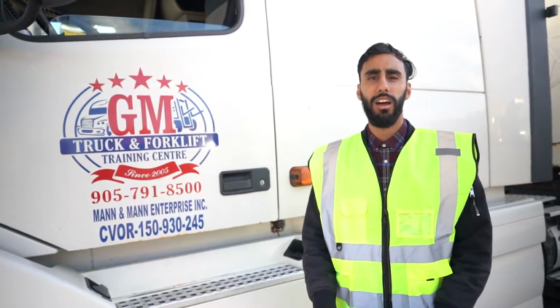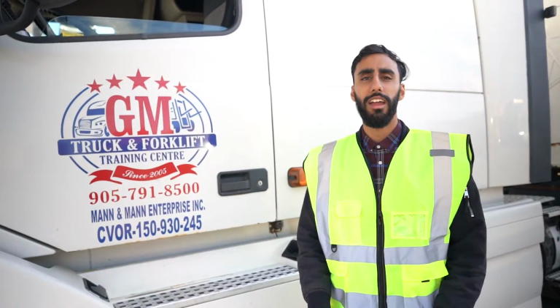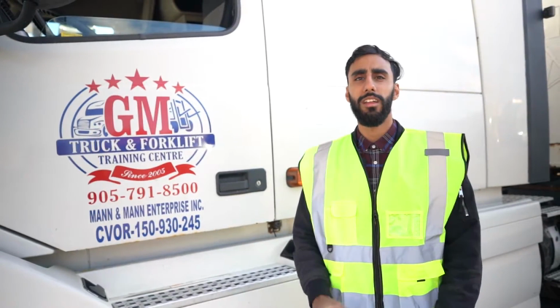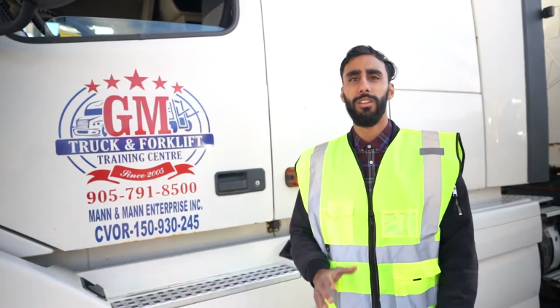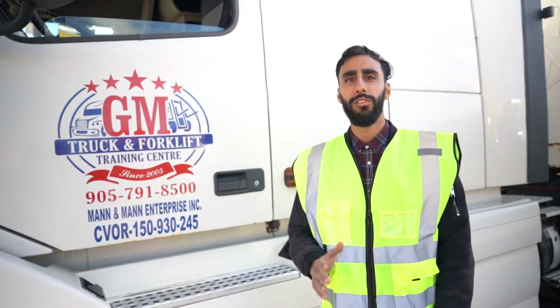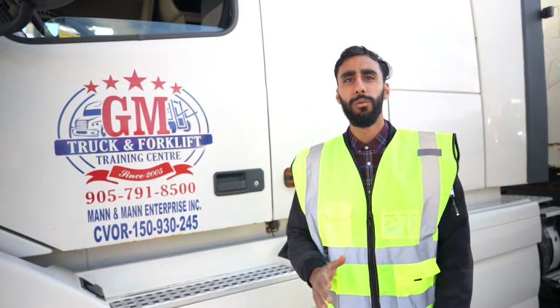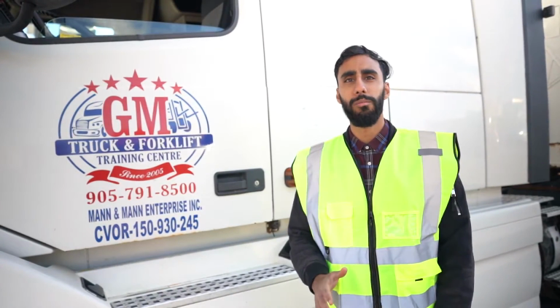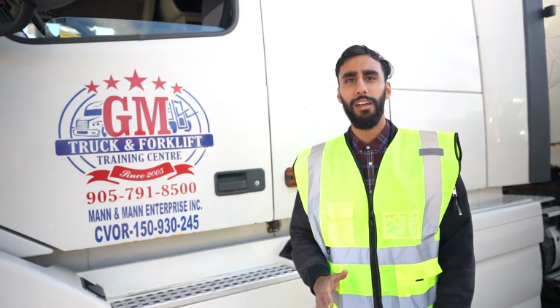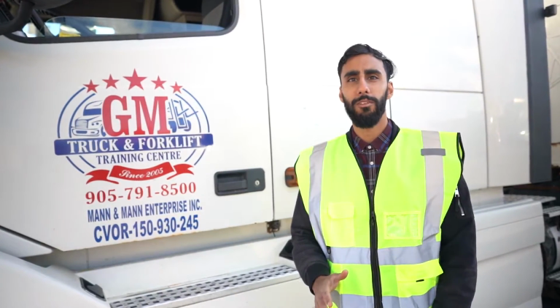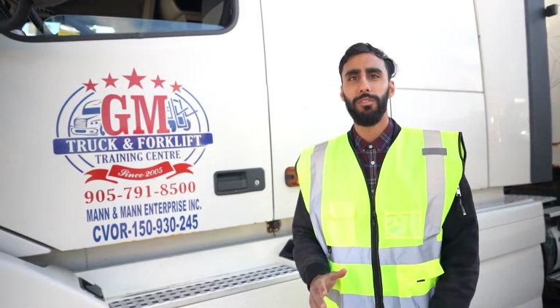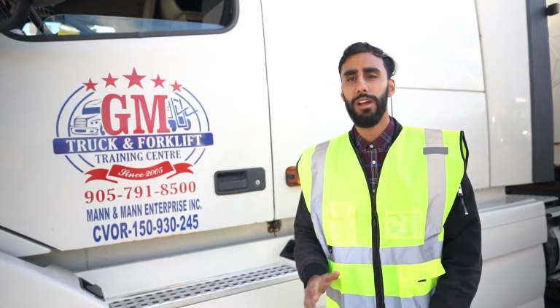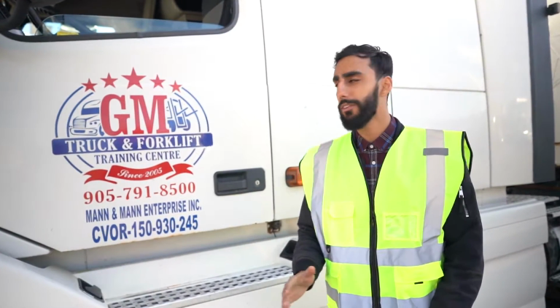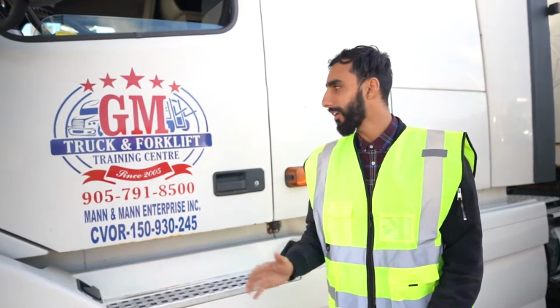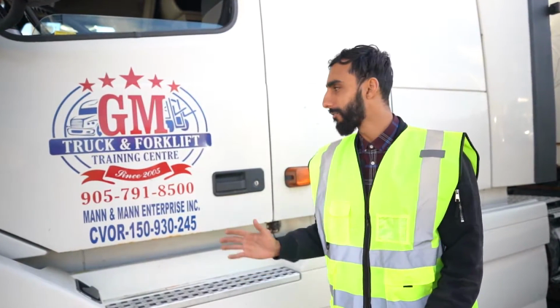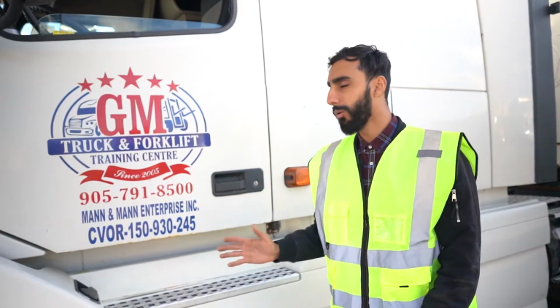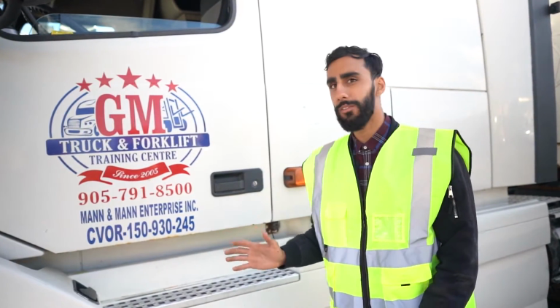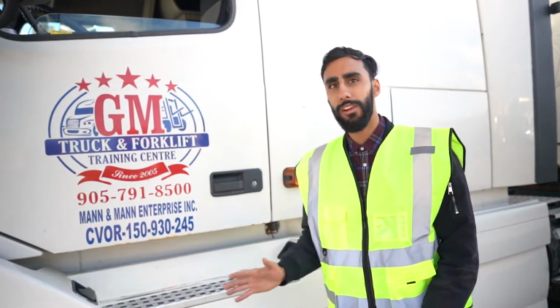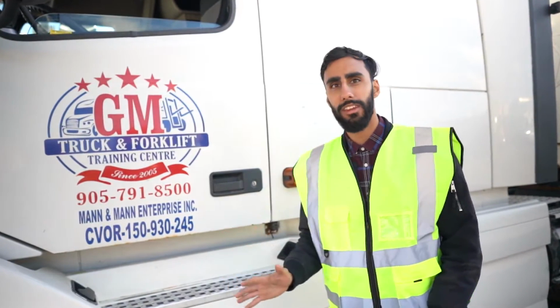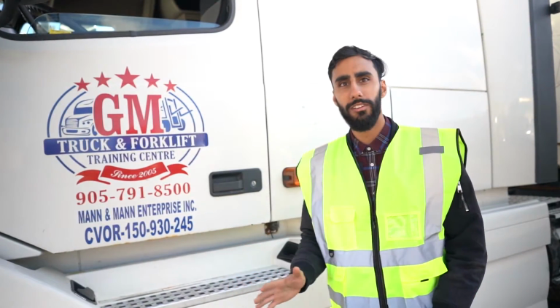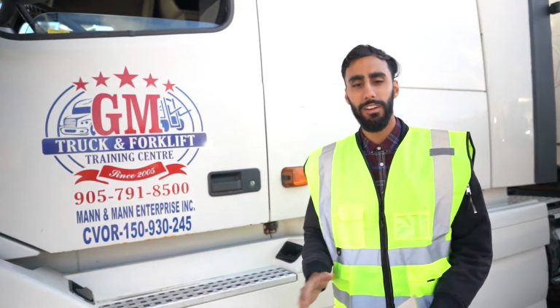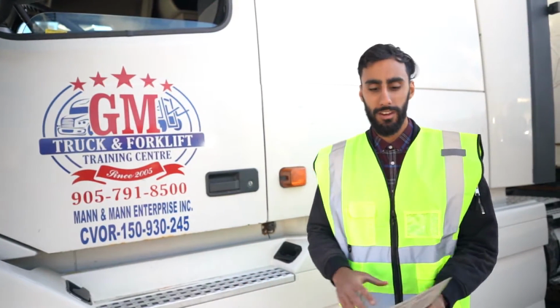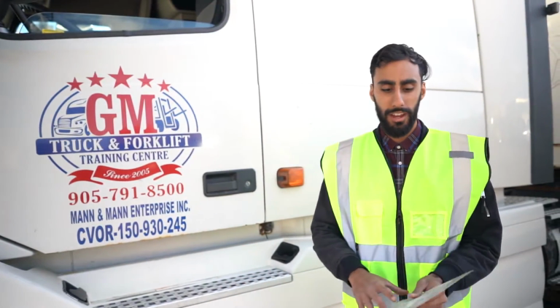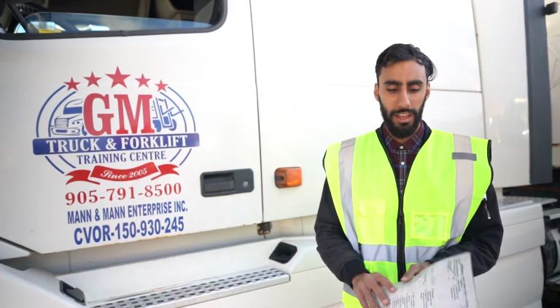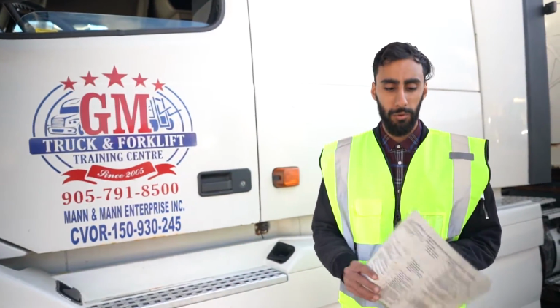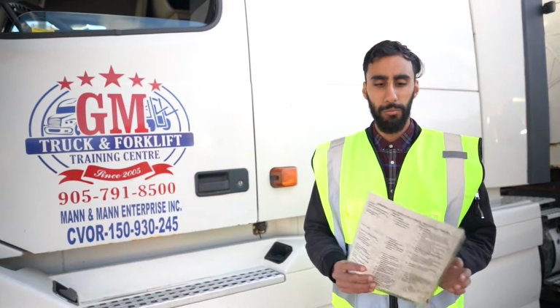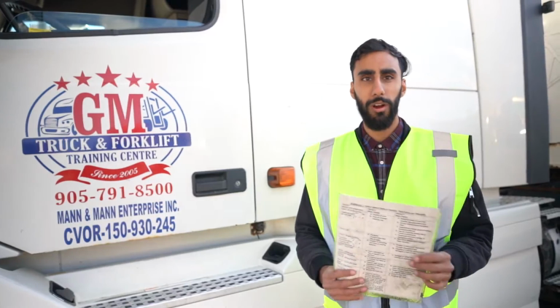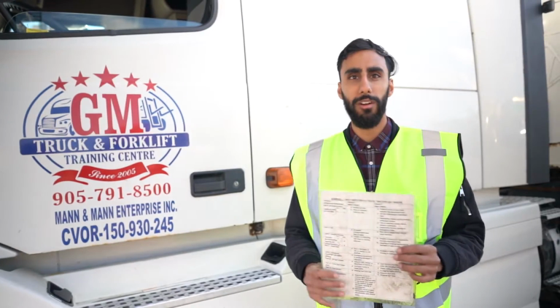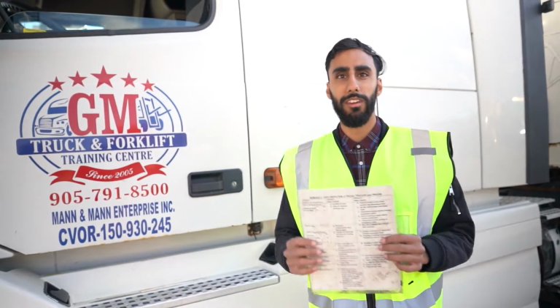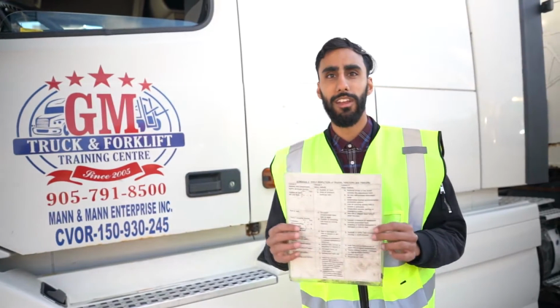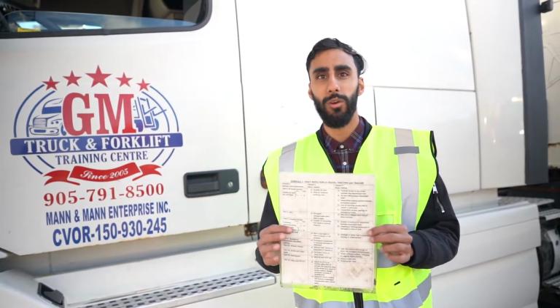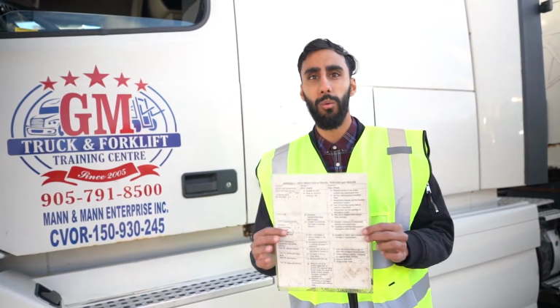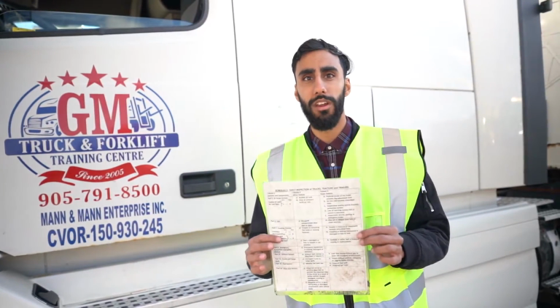Hi, this is Norman Van from GM Truck at Fort Cliff Training Center, and today we're going to be covering Schedule 1.